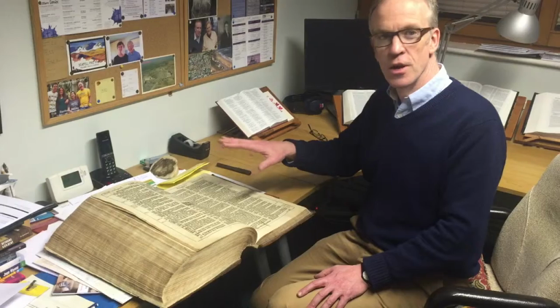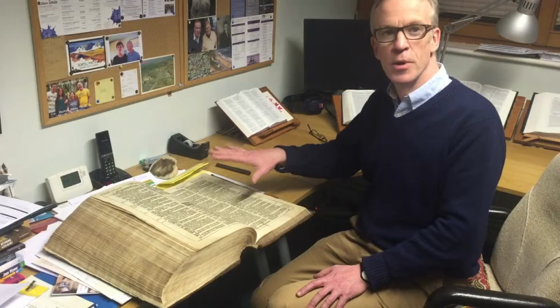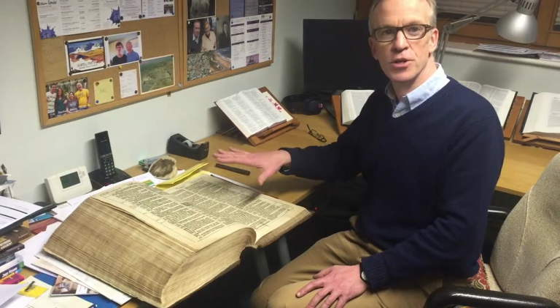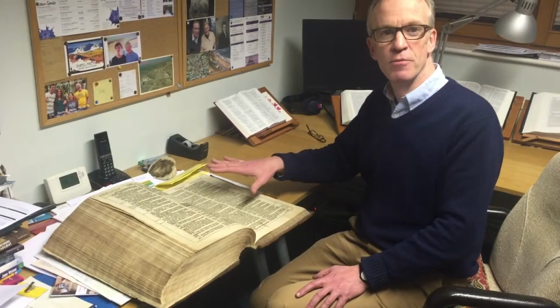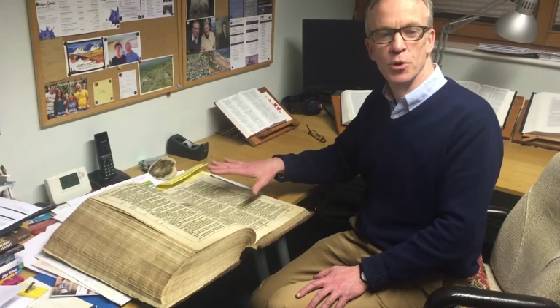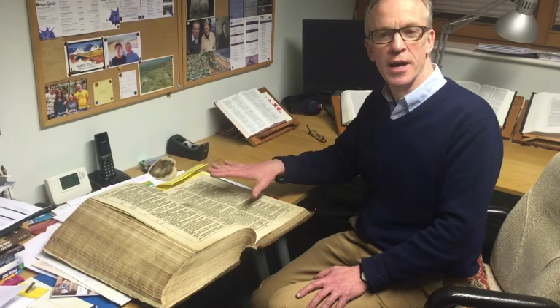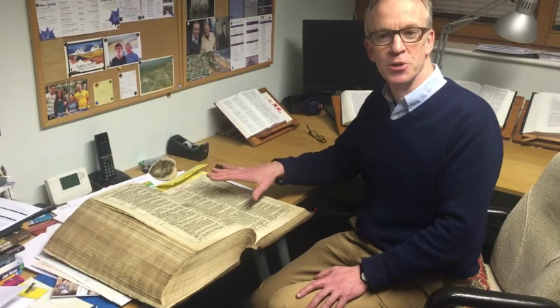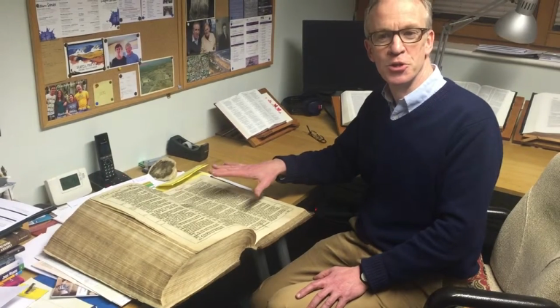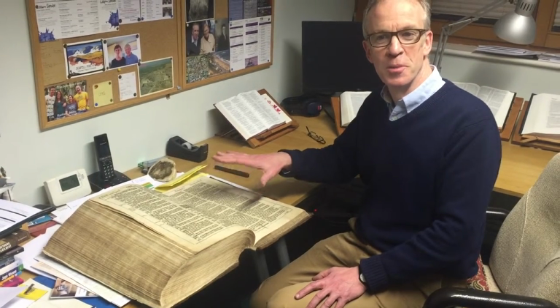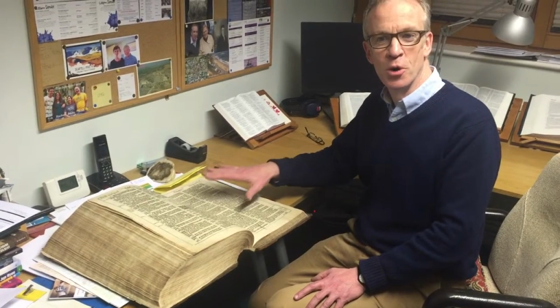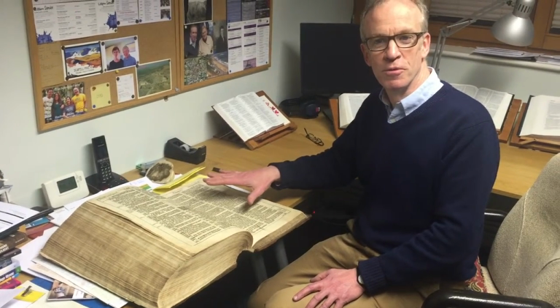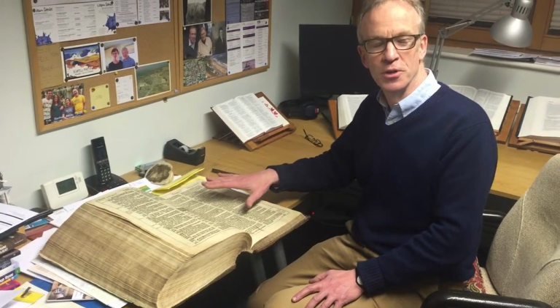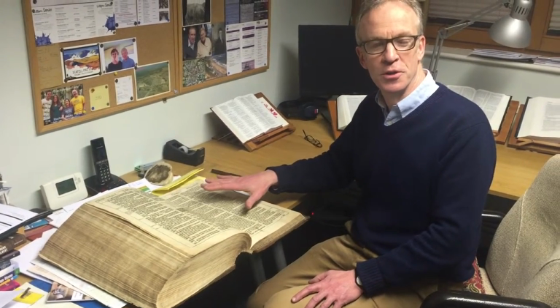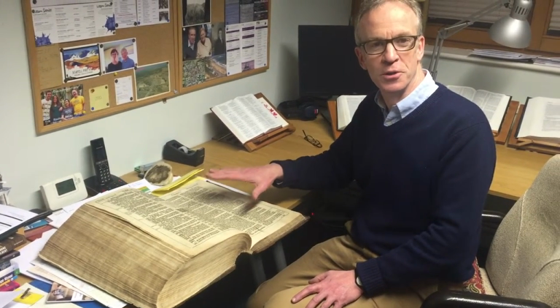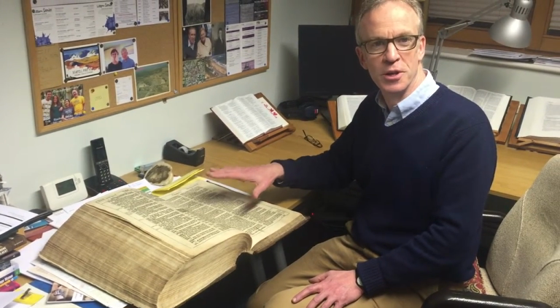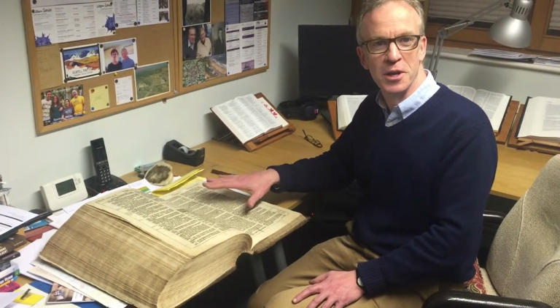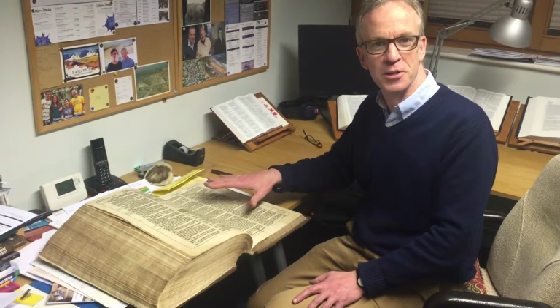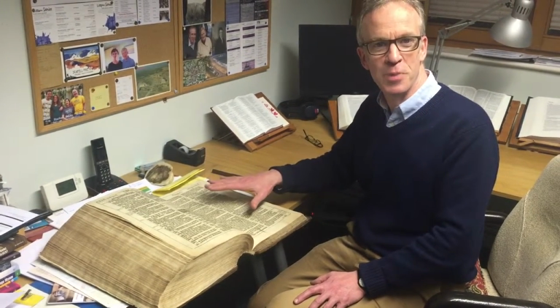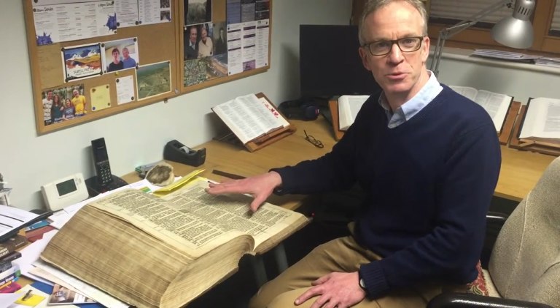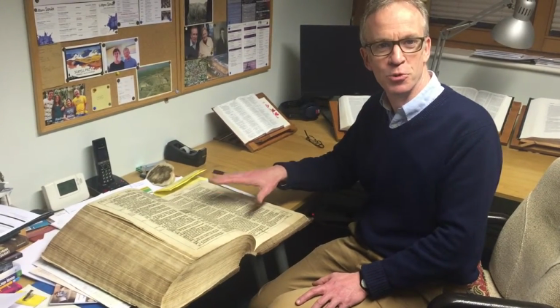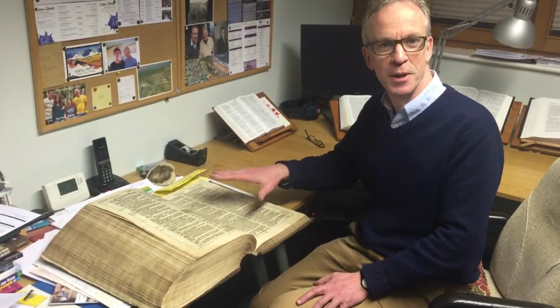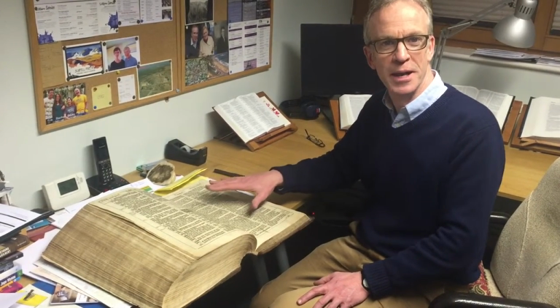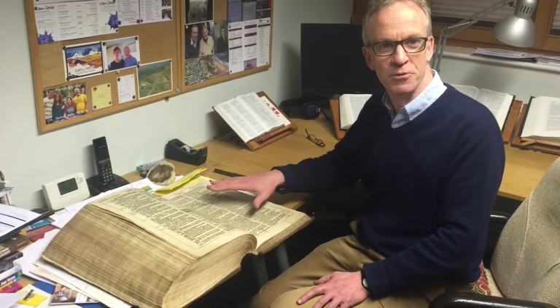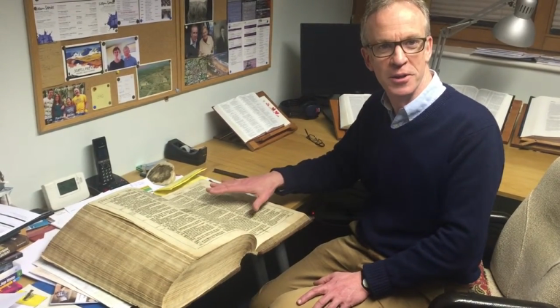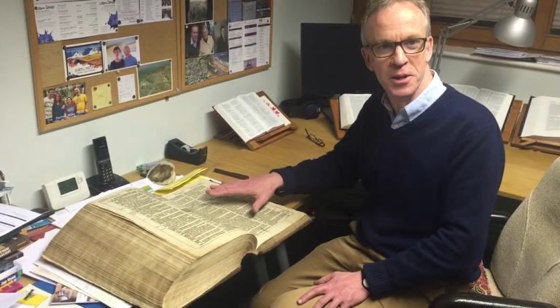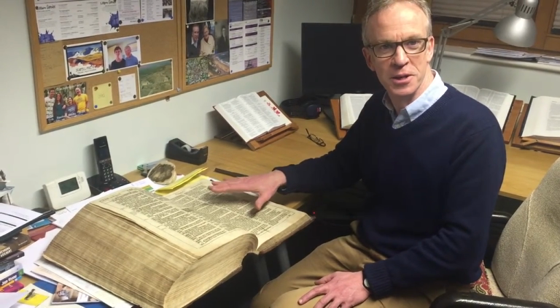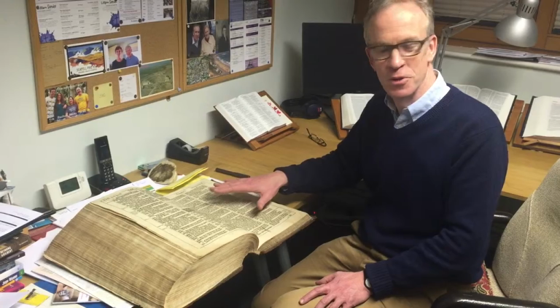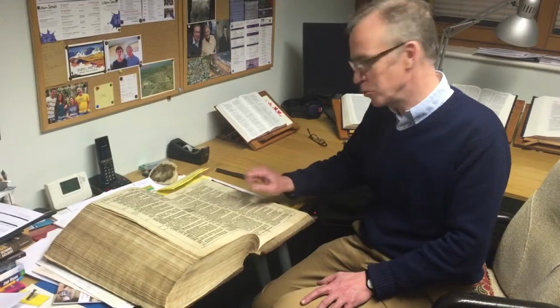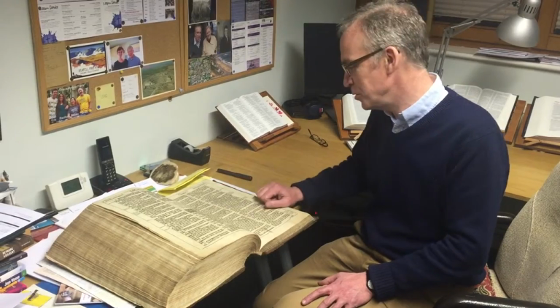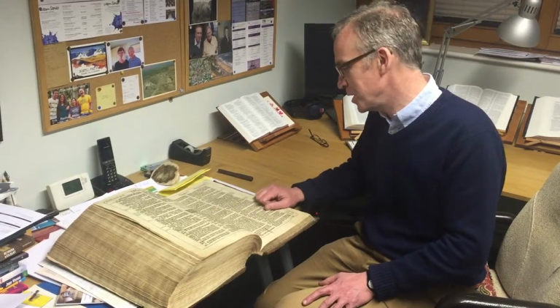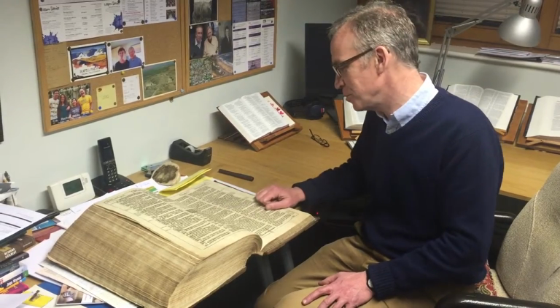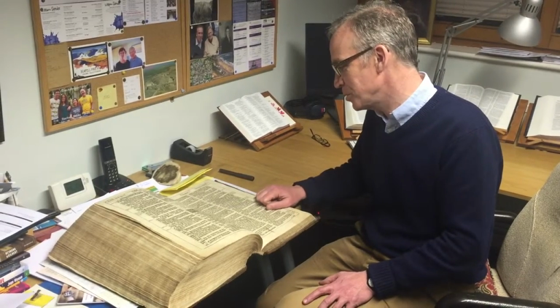The only place they haven't put the headings is in the Apocrypha, because I think the translators perhaps thought a bit less of that than they did of the Old and New Testaments.